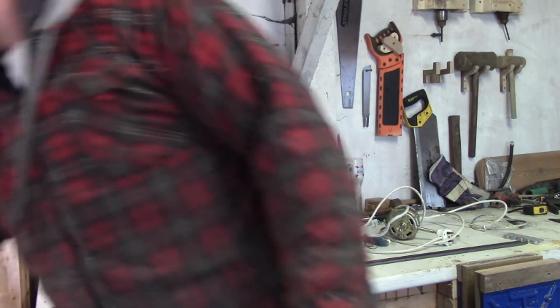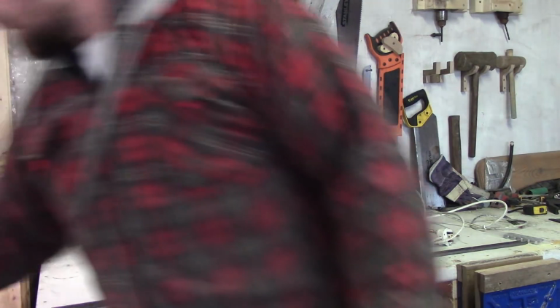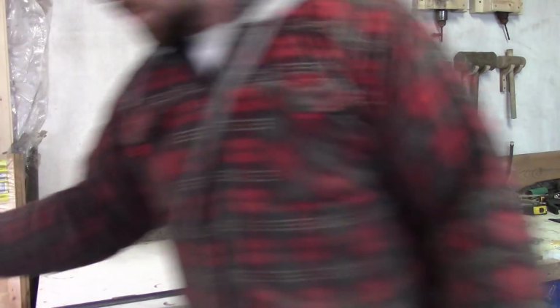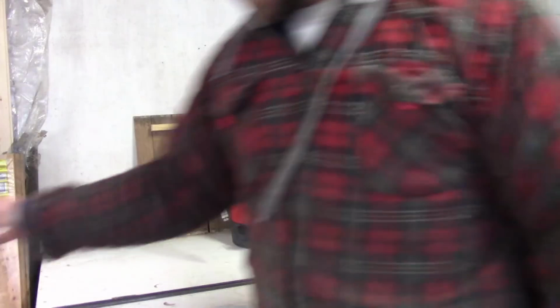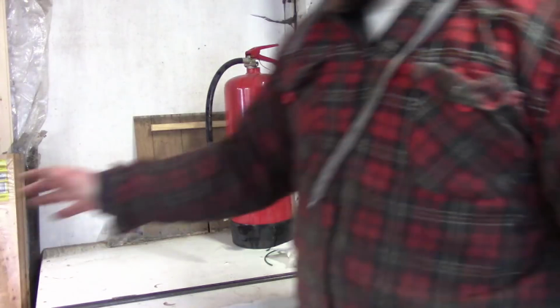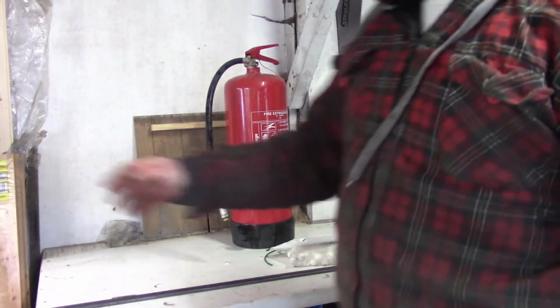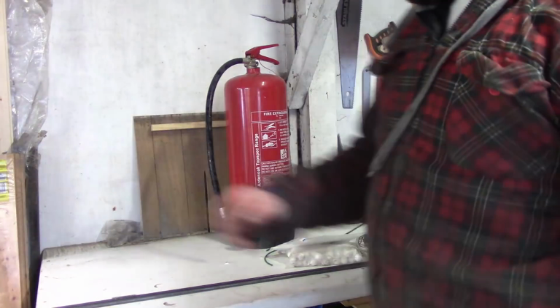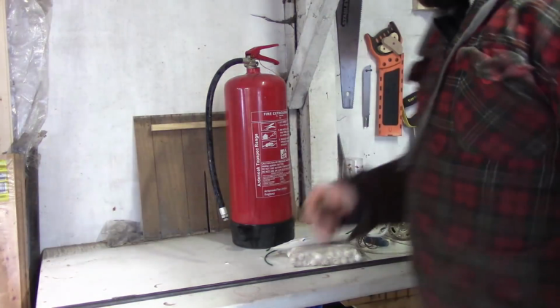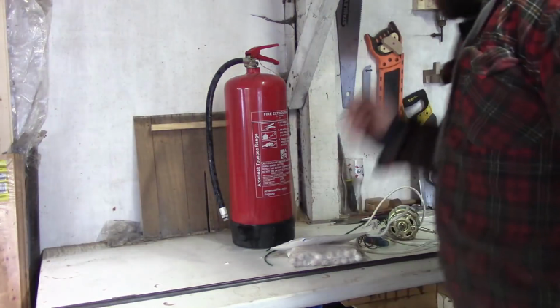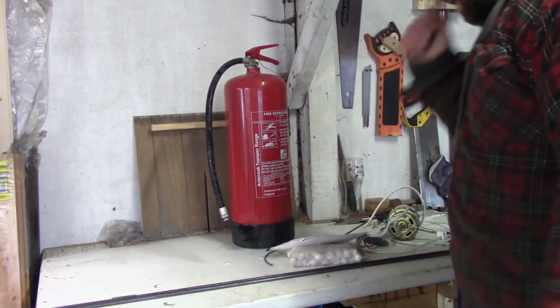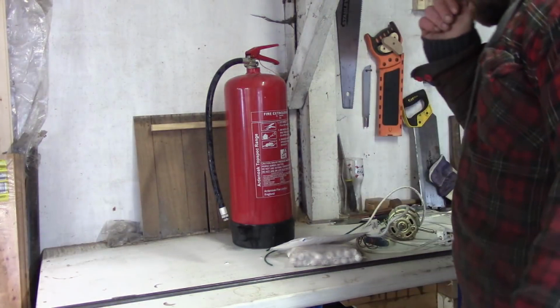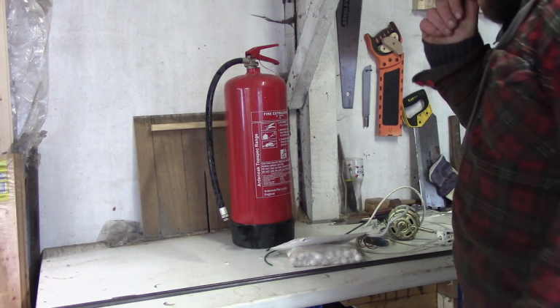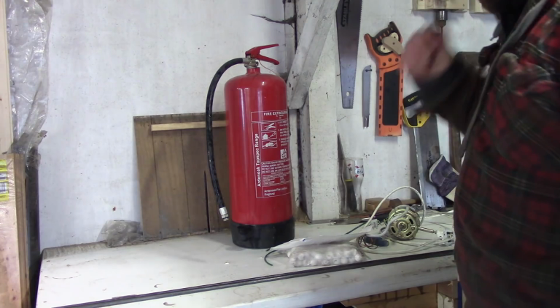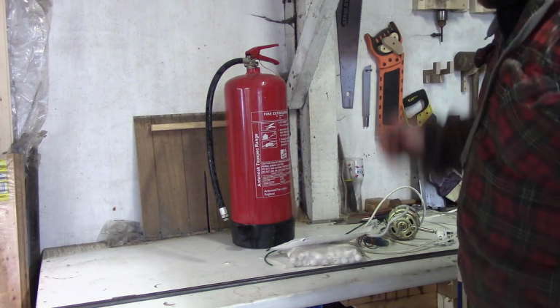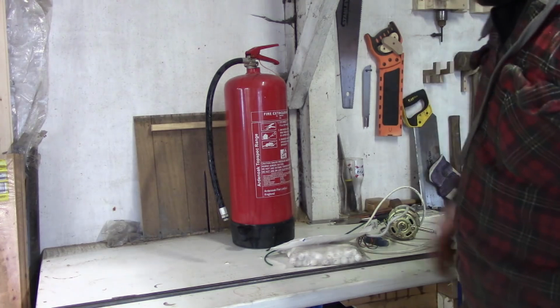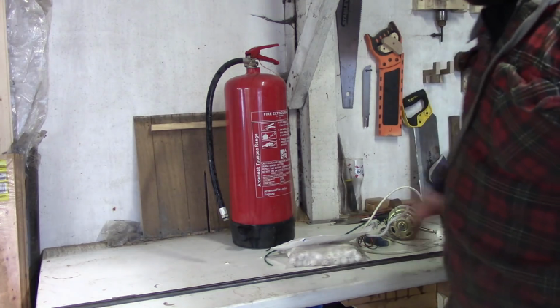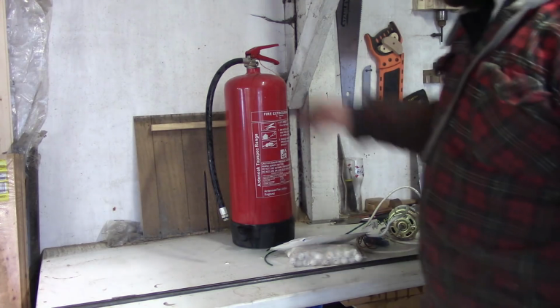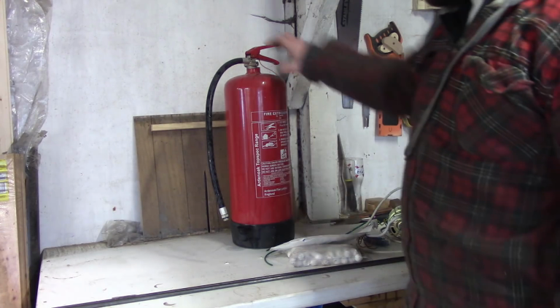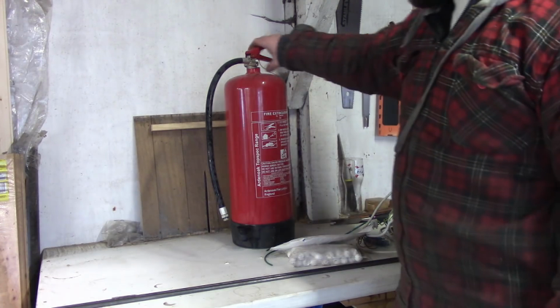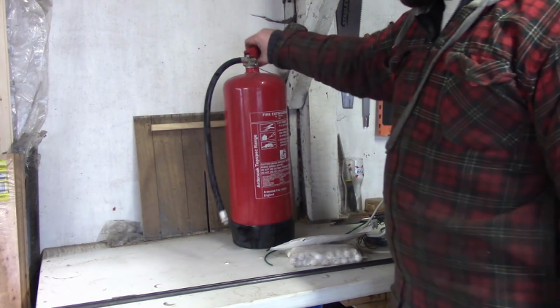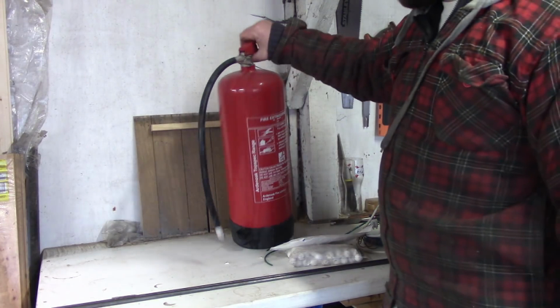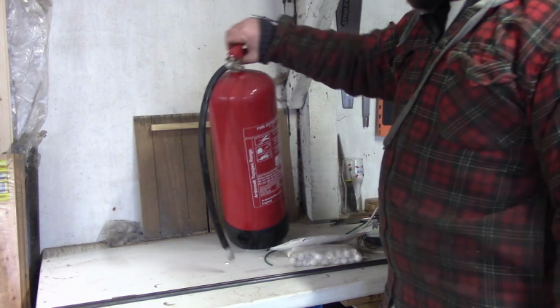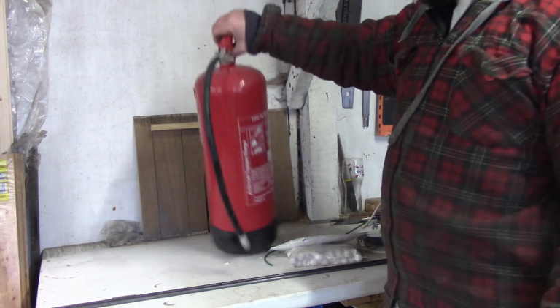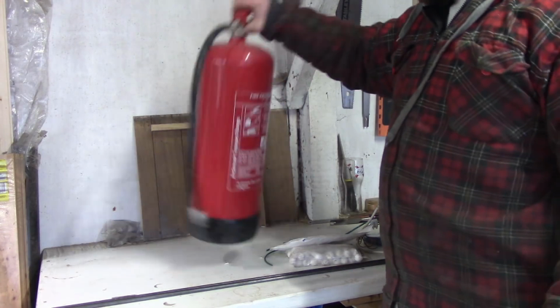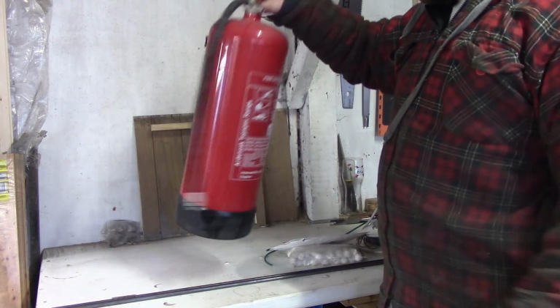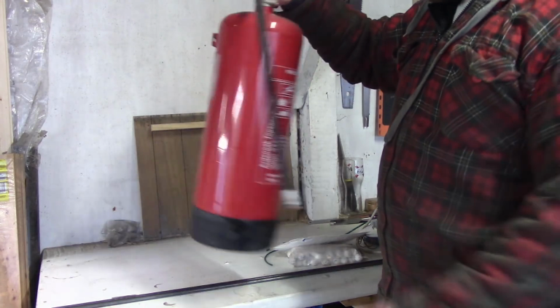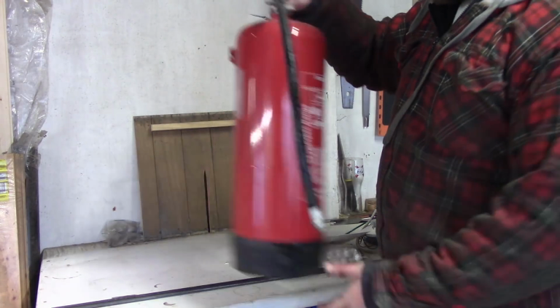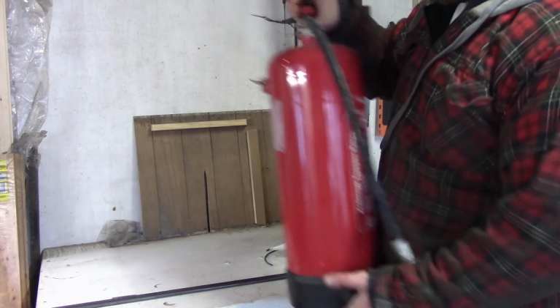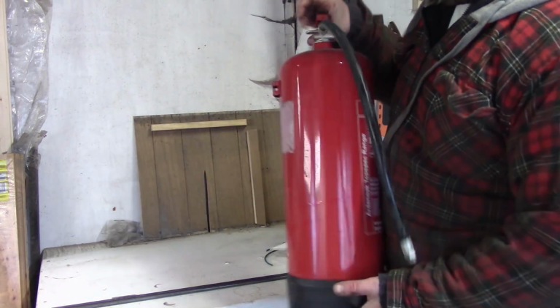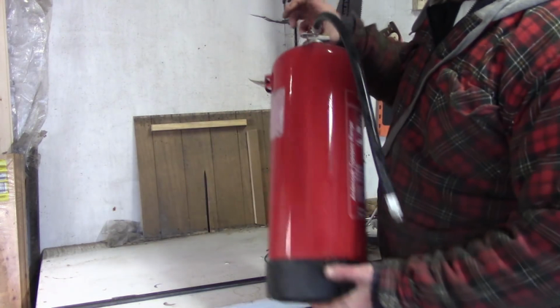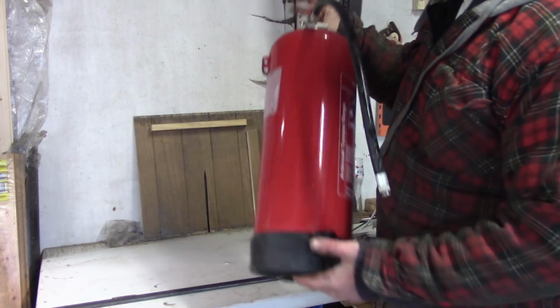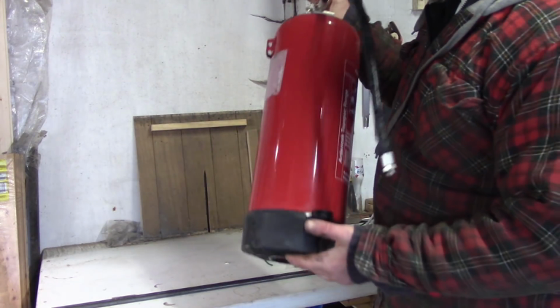That's no good. That's too small, so I need to make something a little bigger. So I've got another fire extinguisher.